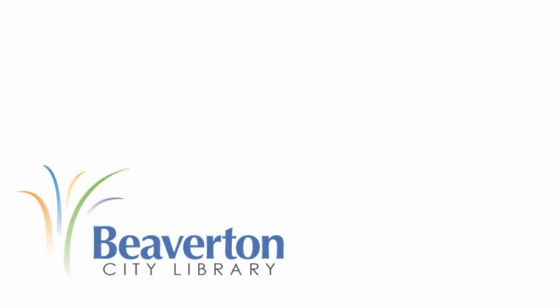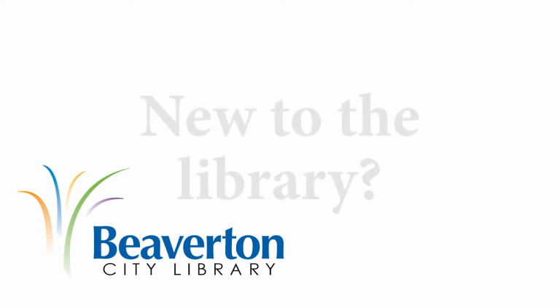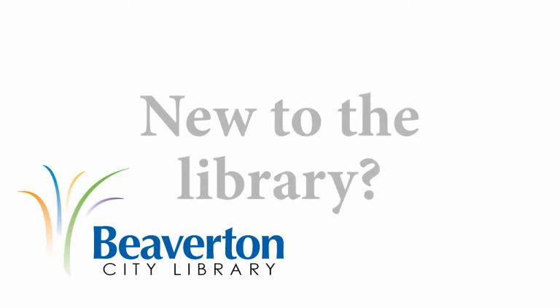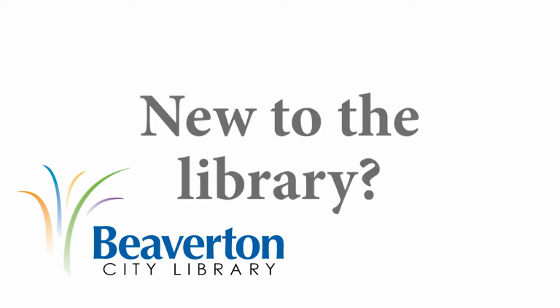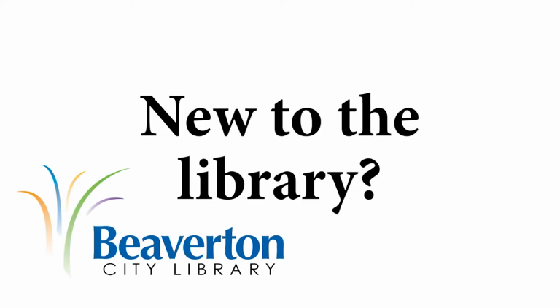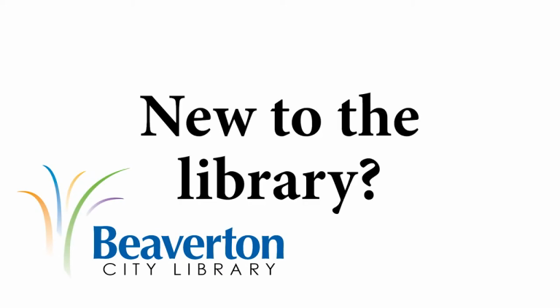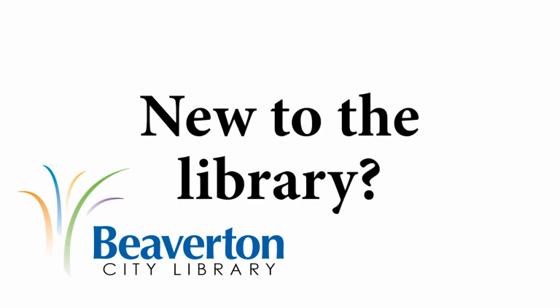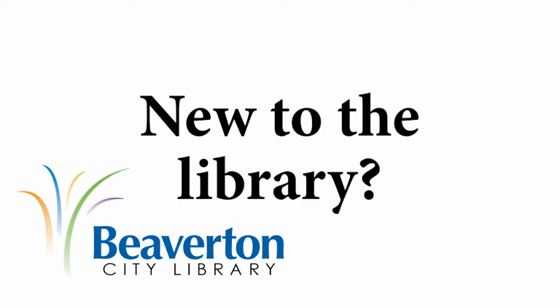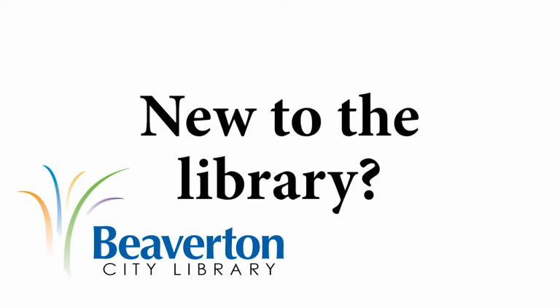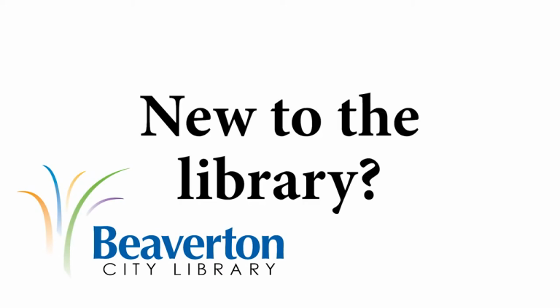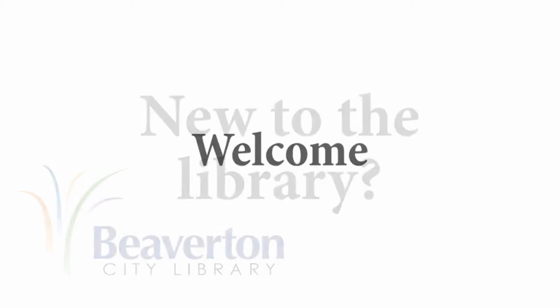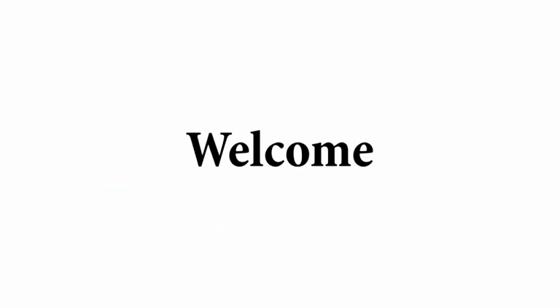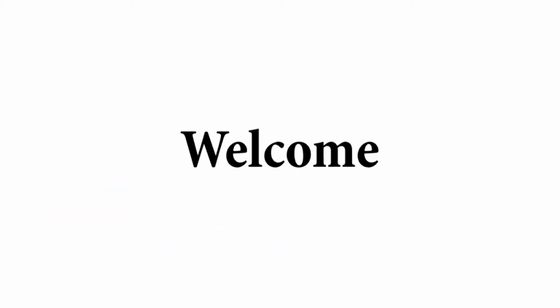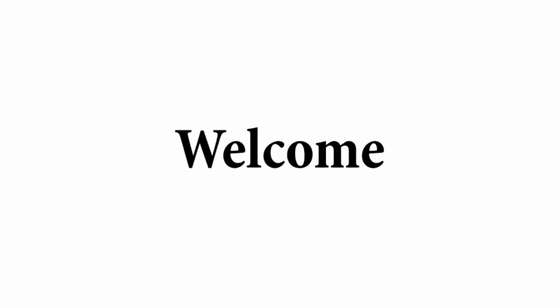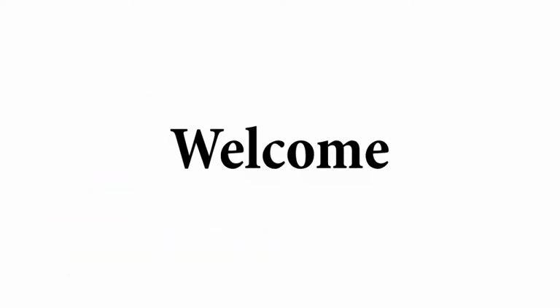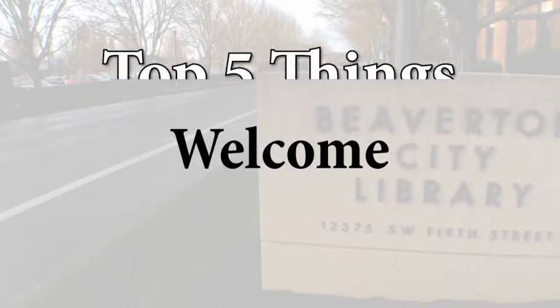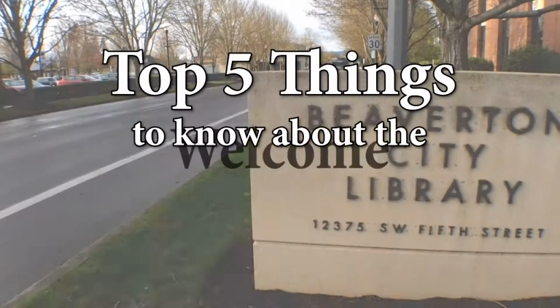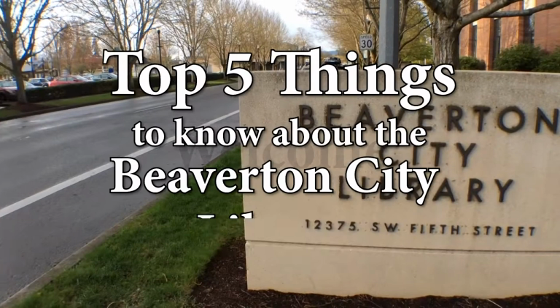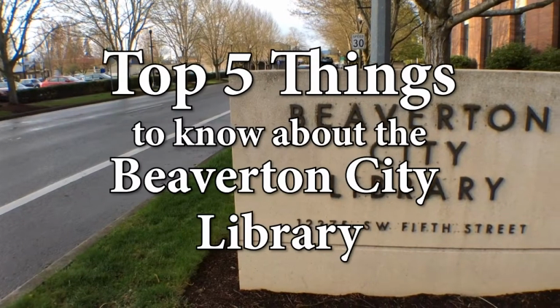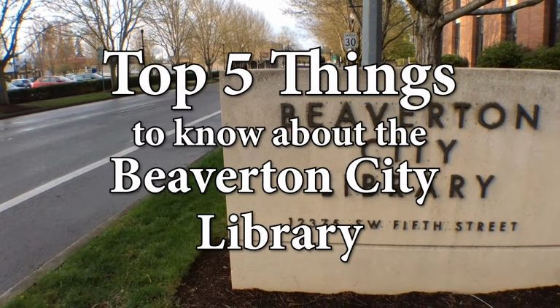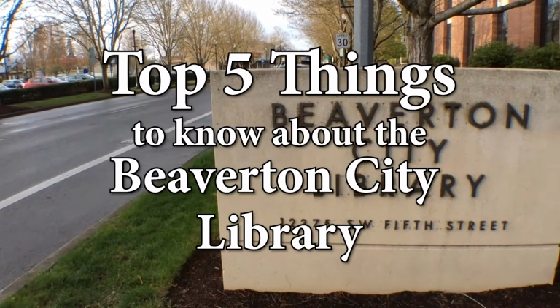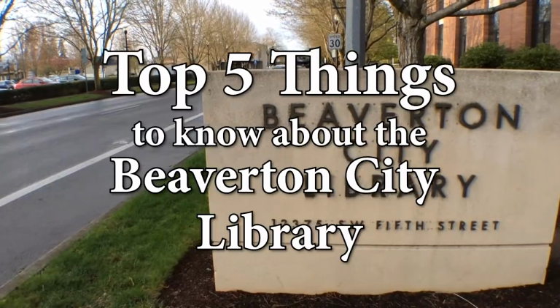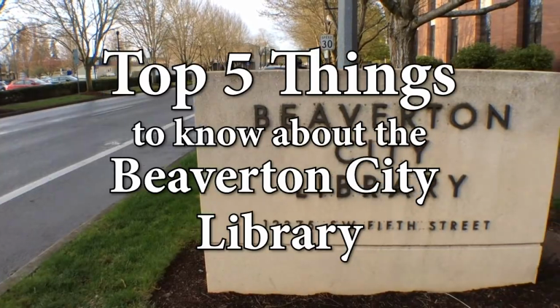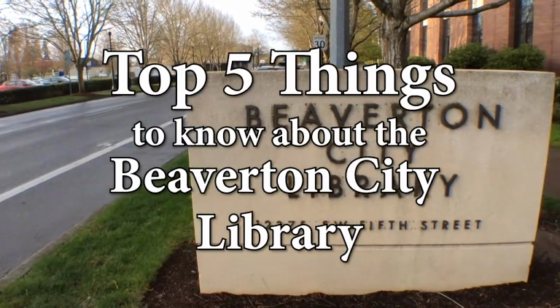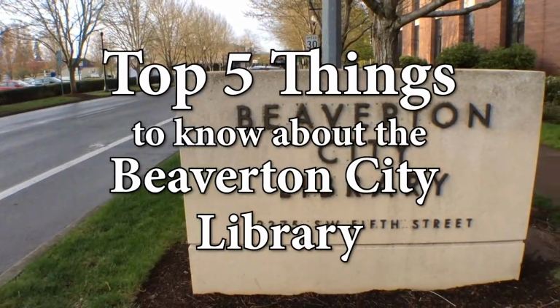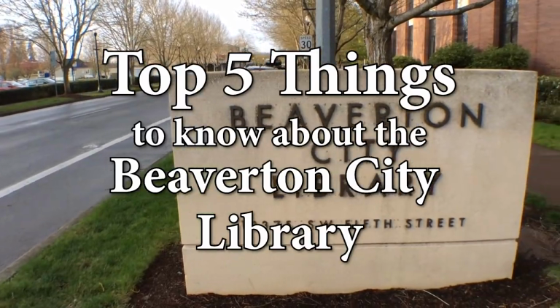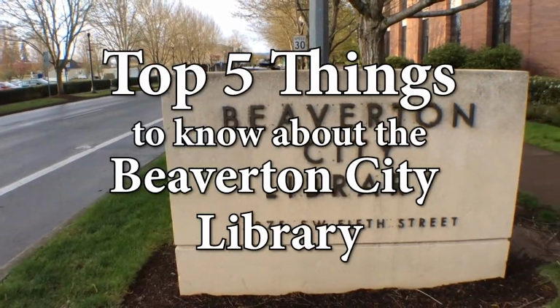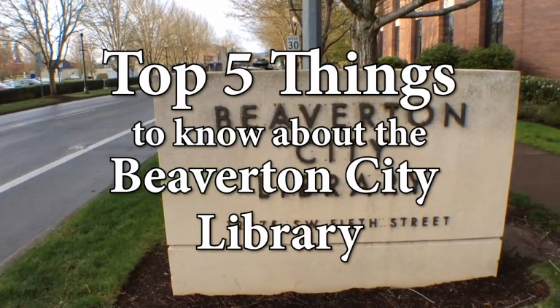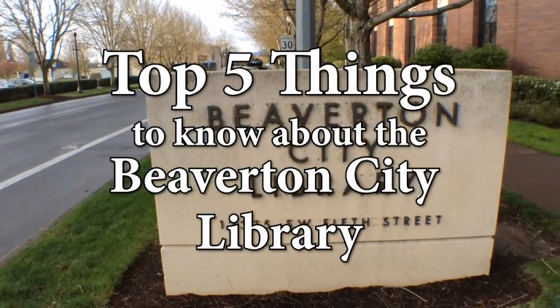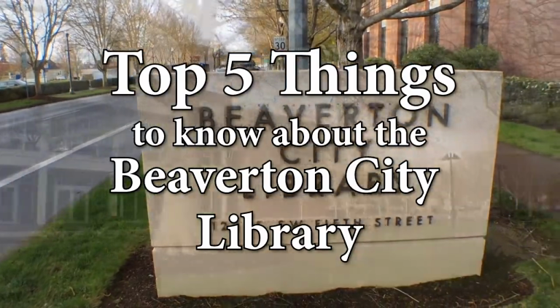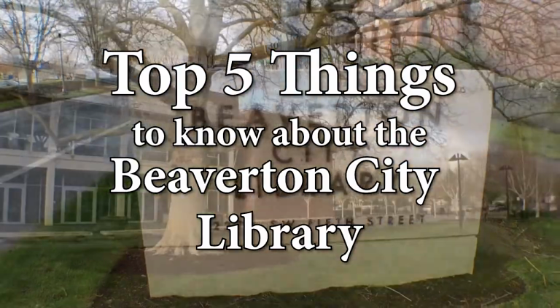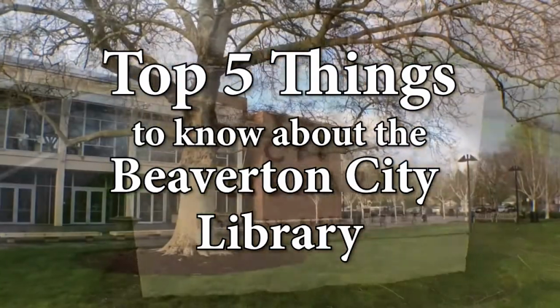Are you new to the library? Welcome! Here are the top five things you need to know about the Beaverton City Library.